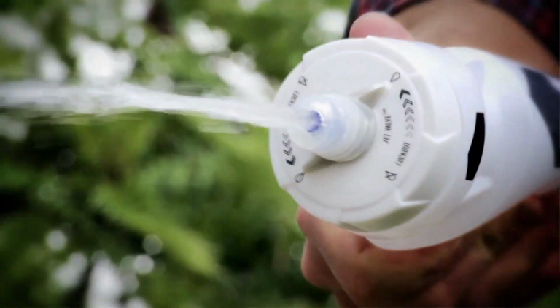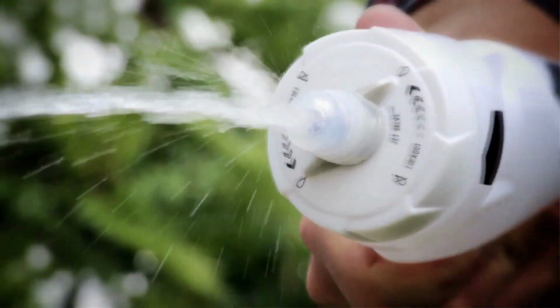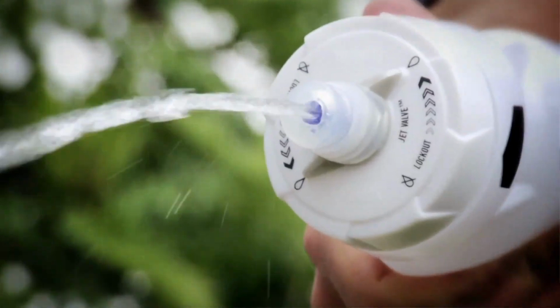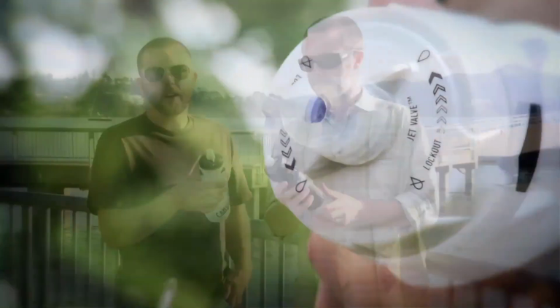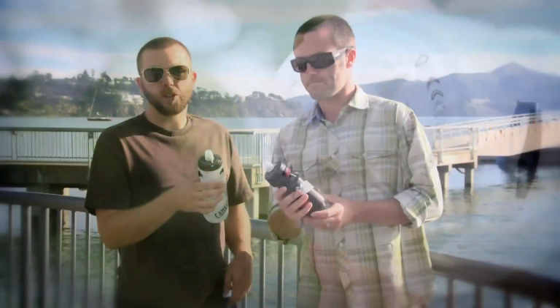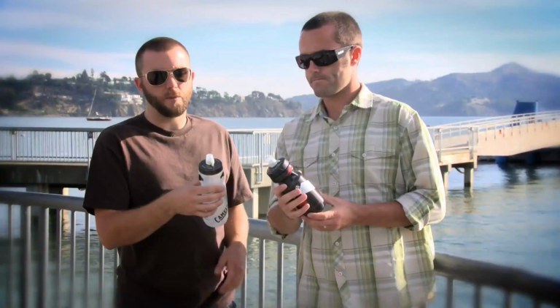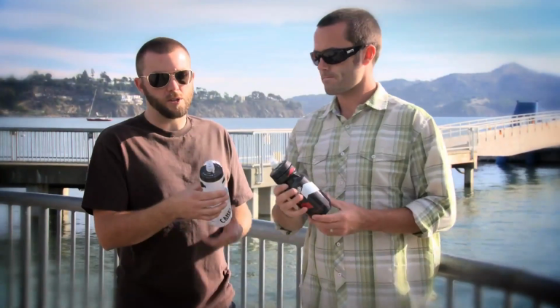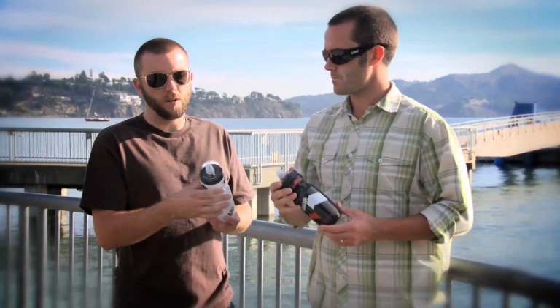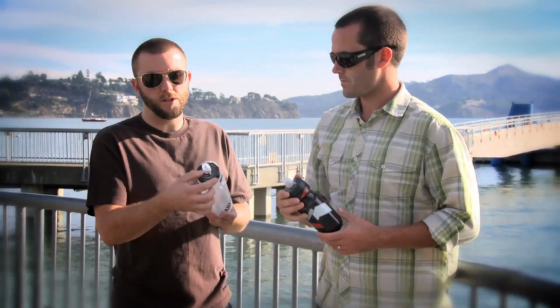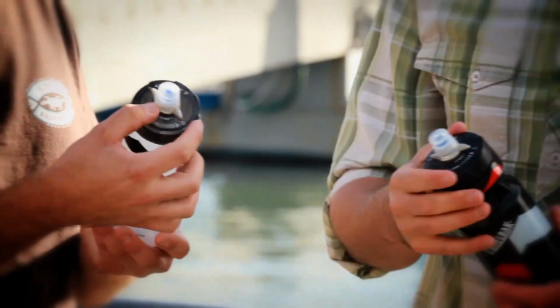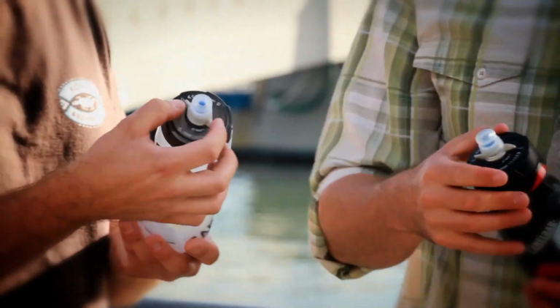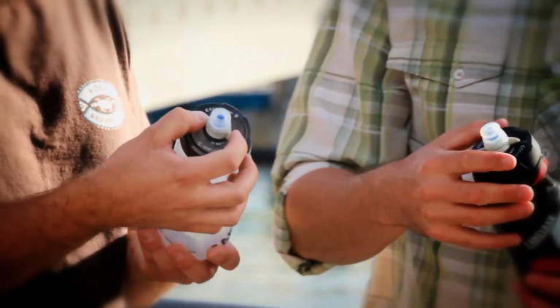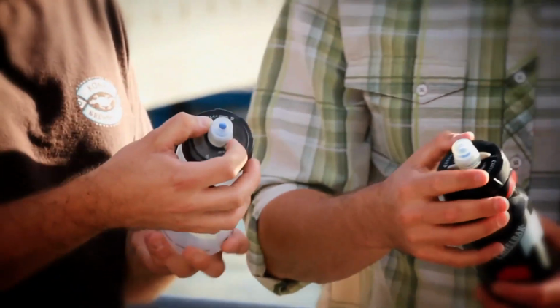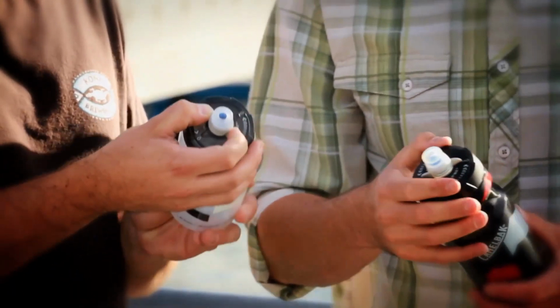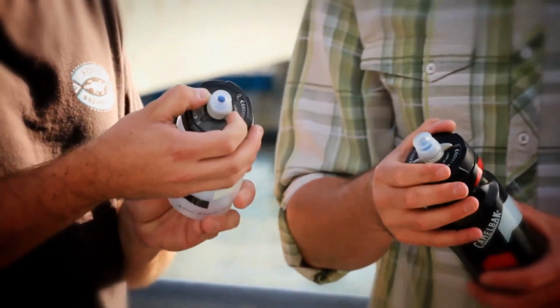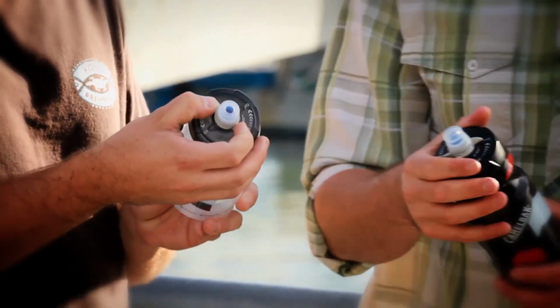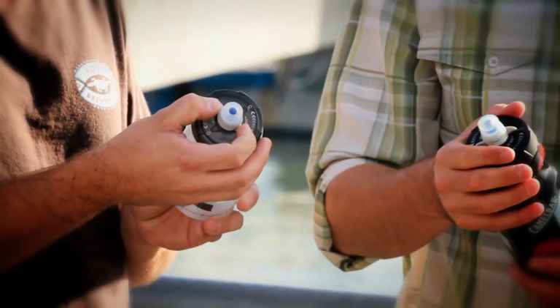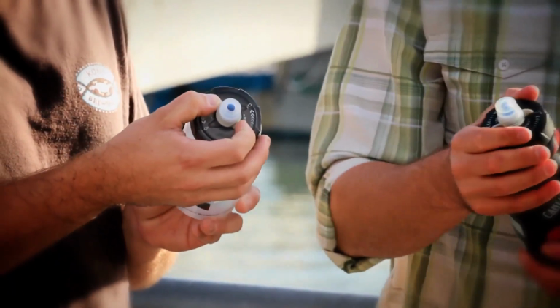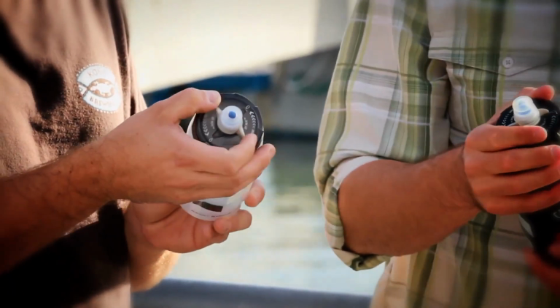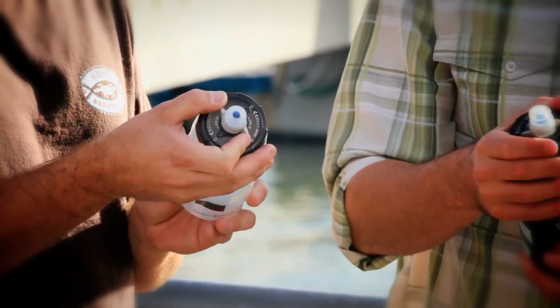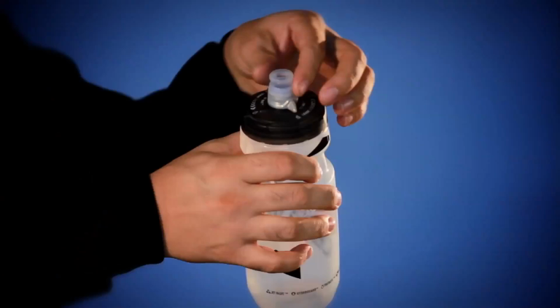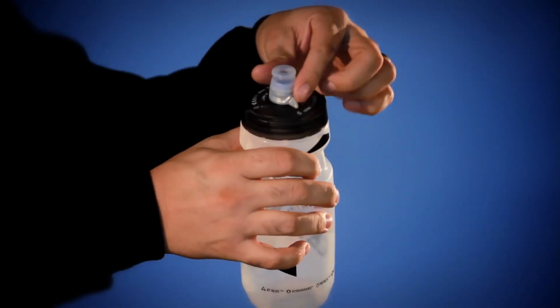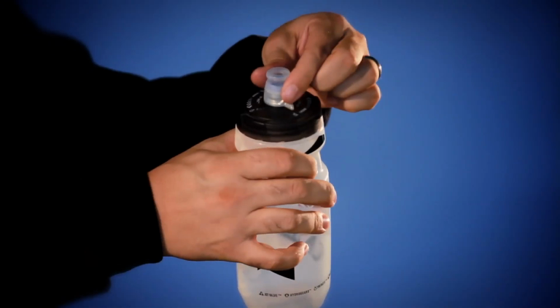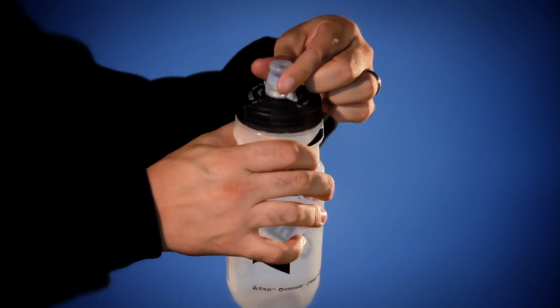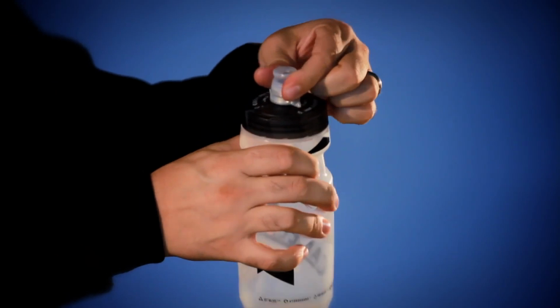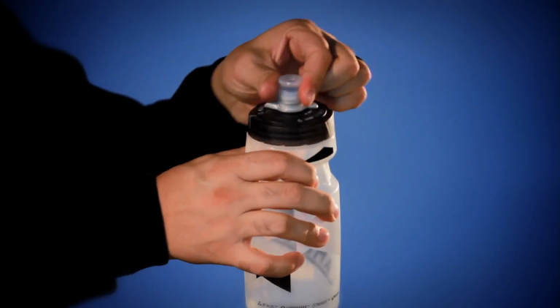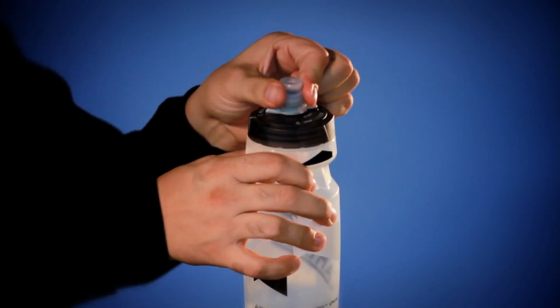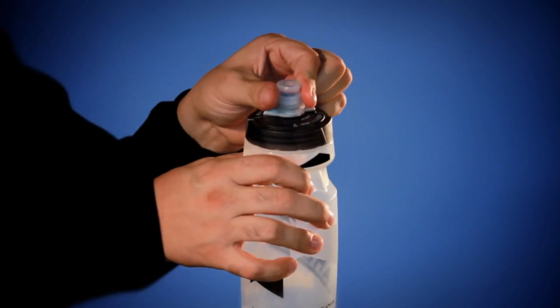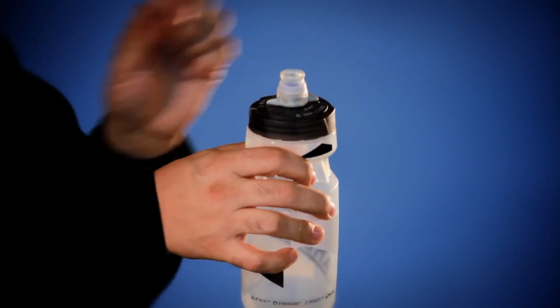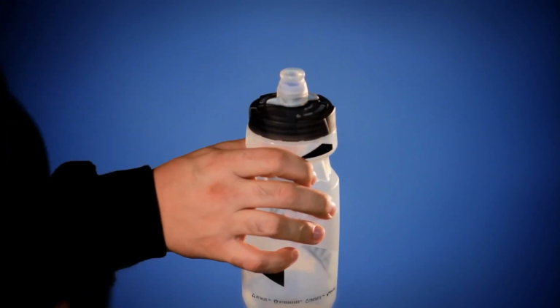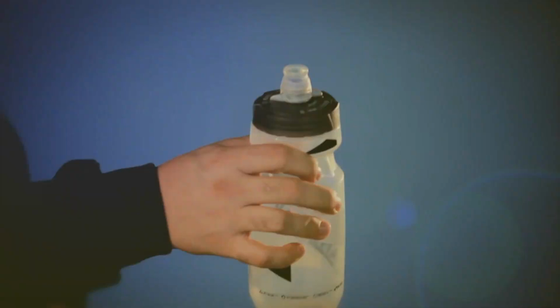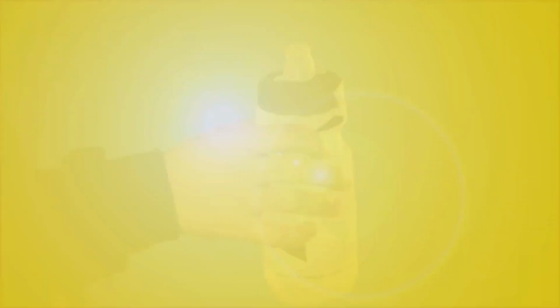If you want to lock it shut for storage, you have a toggle on top in case you're throwing it in a gear bag. But otherwise you can just leave it in the open position all the time.